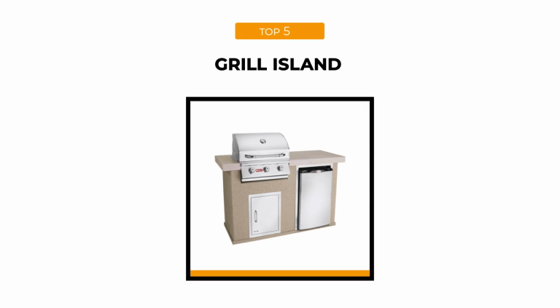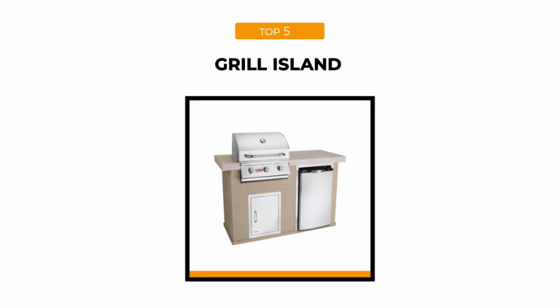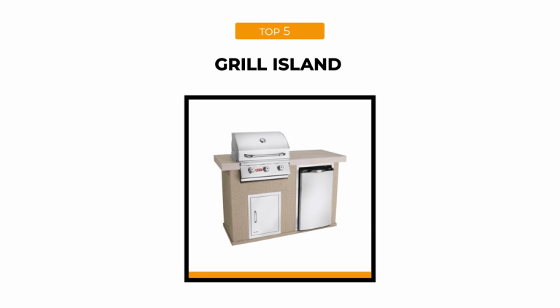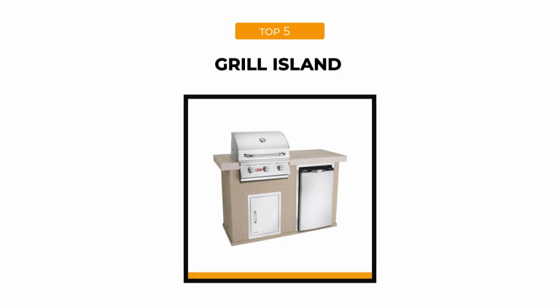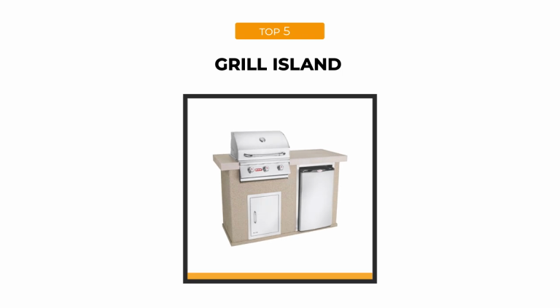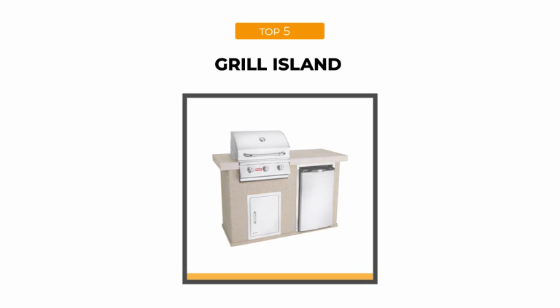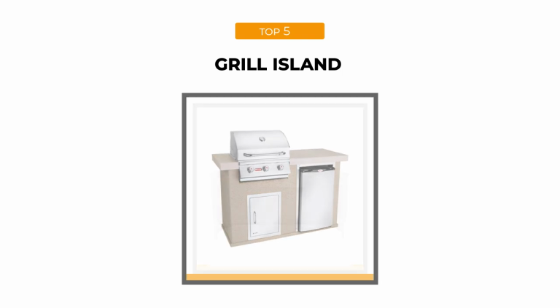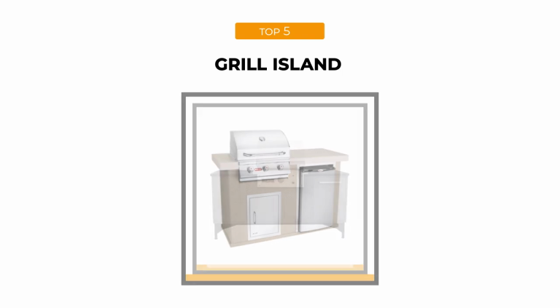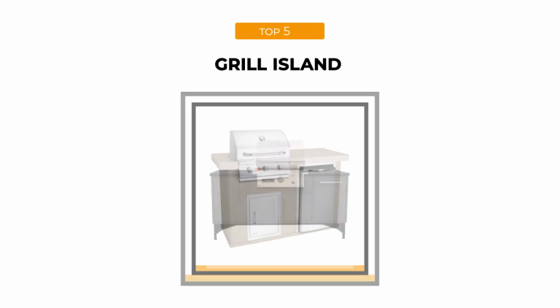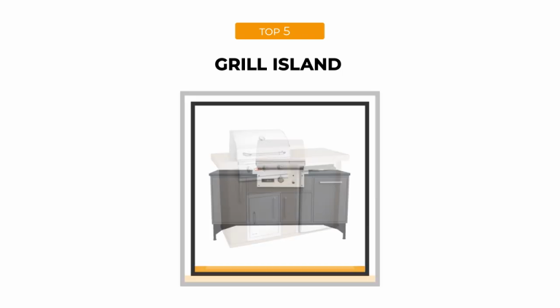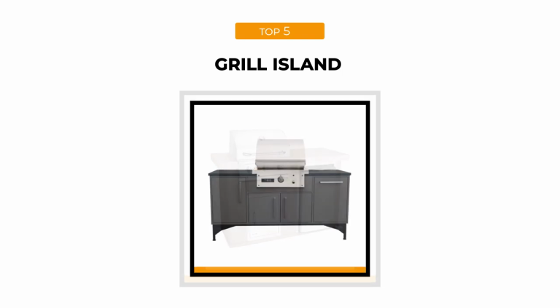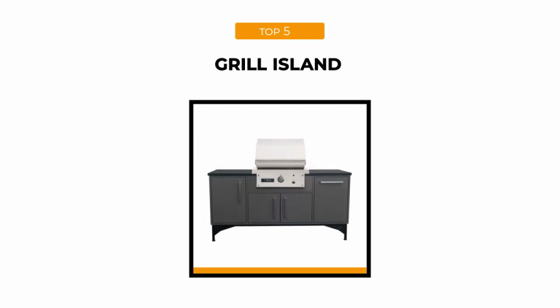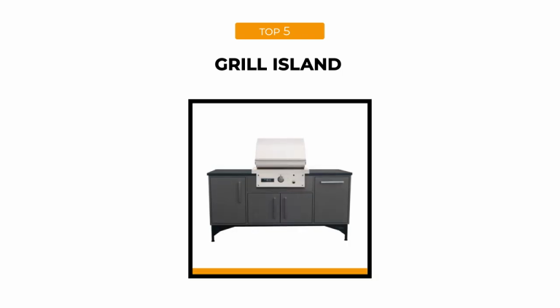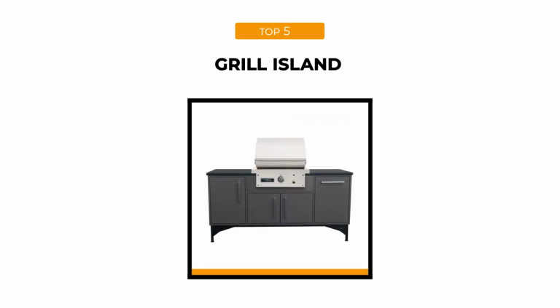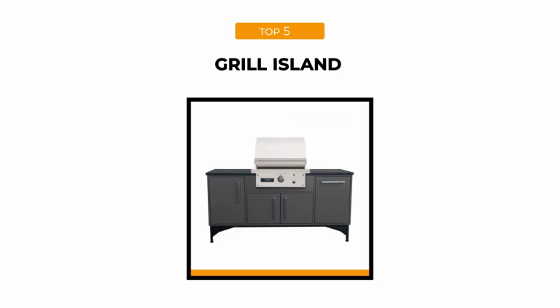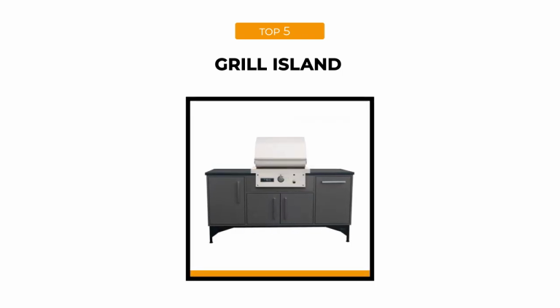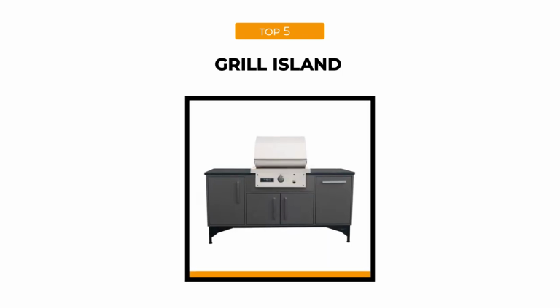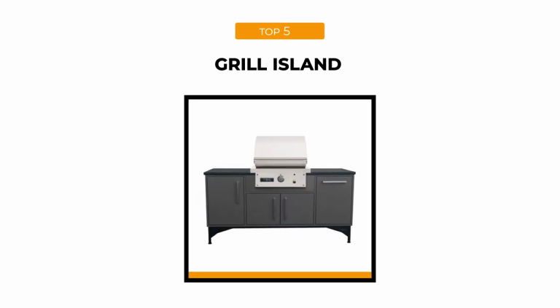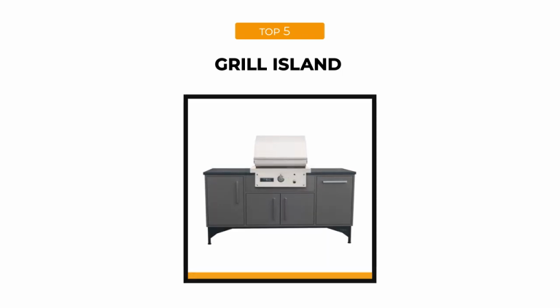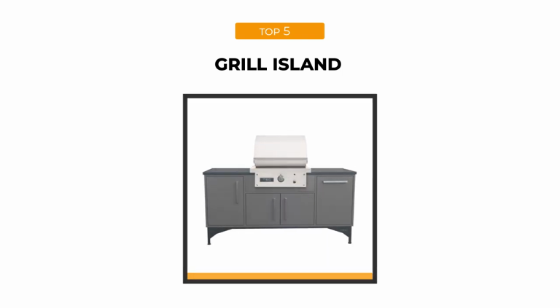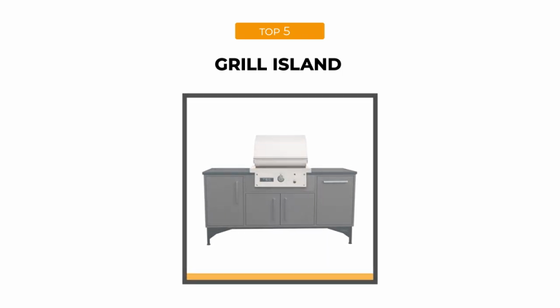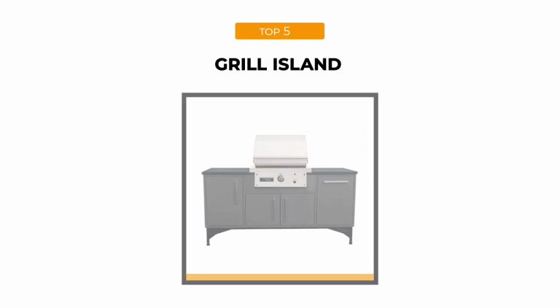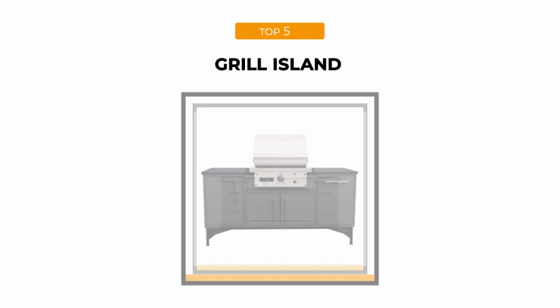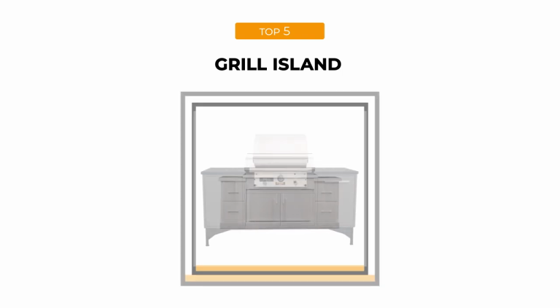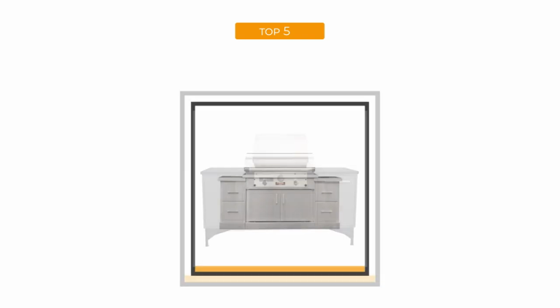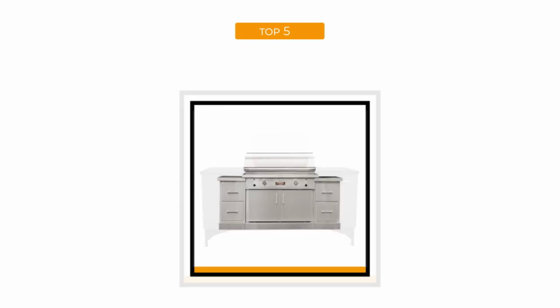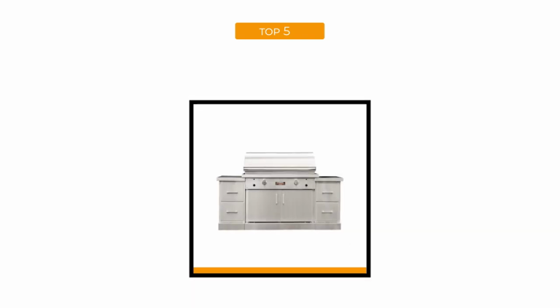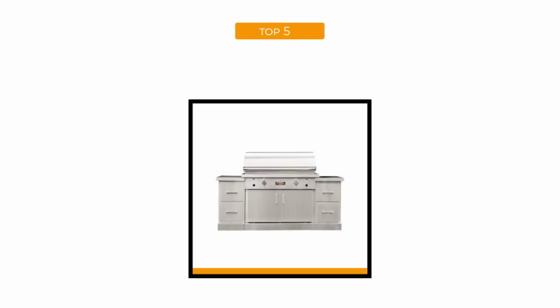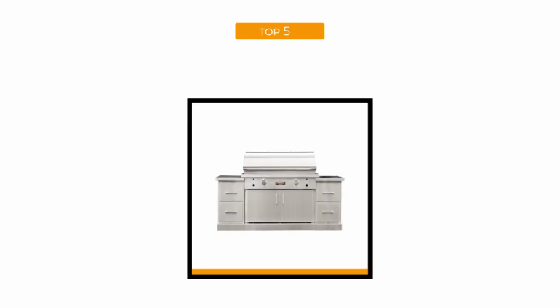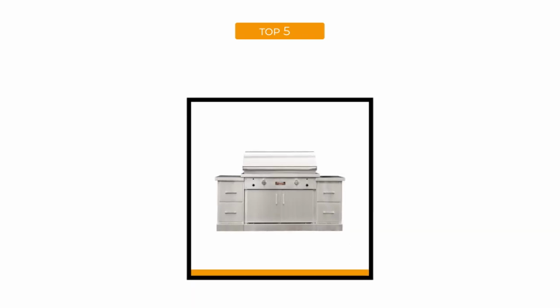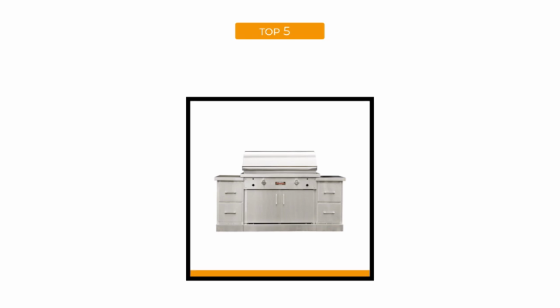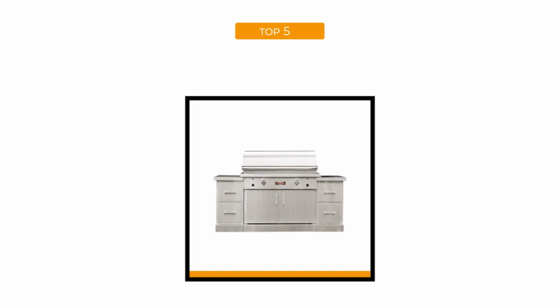Today we're going to present you a list of the top five grill islands that'll surely meet all of your requirements.